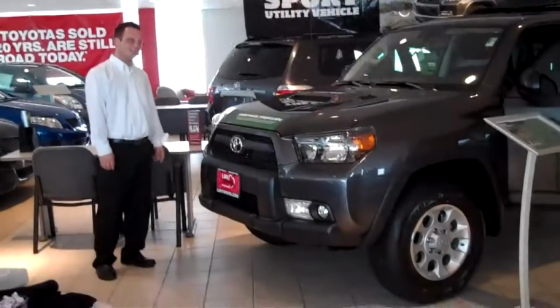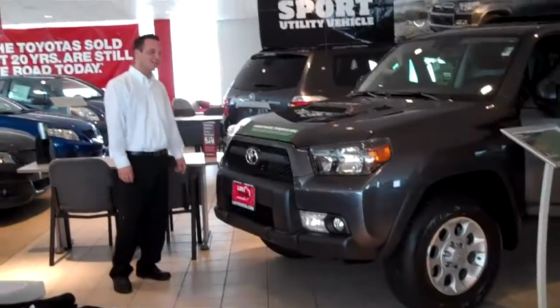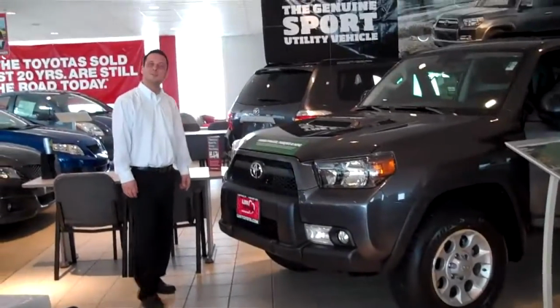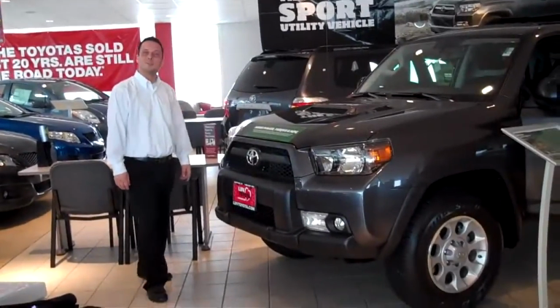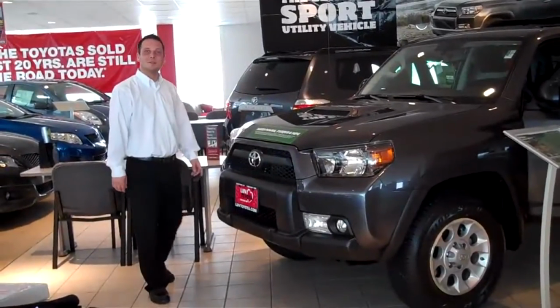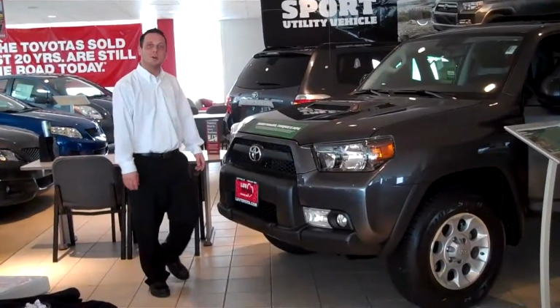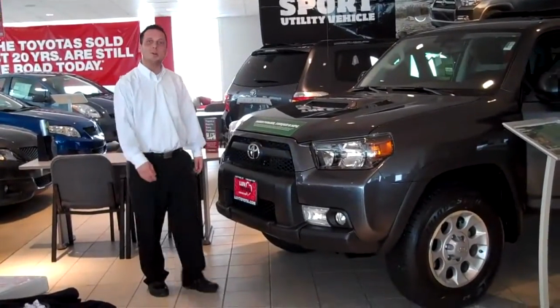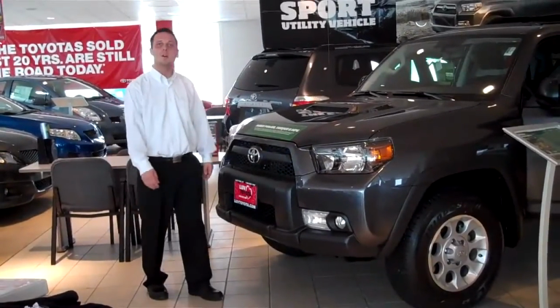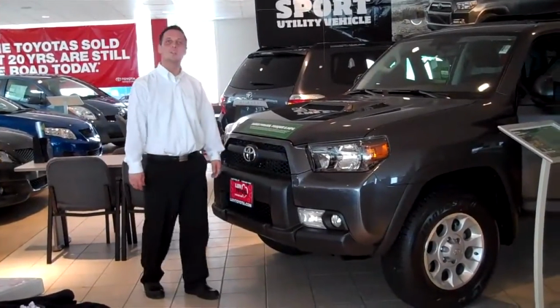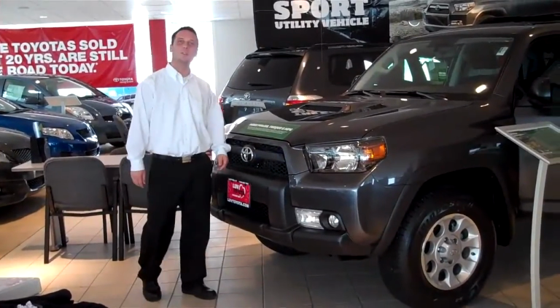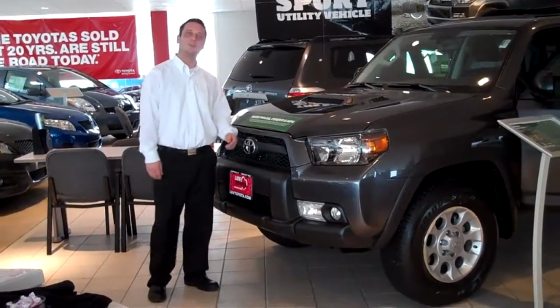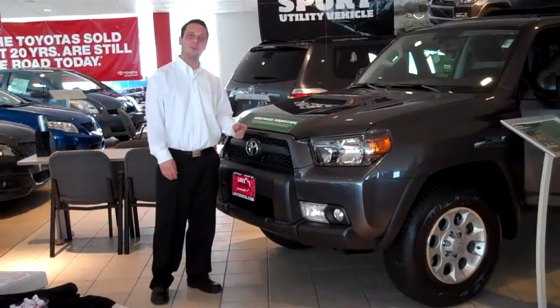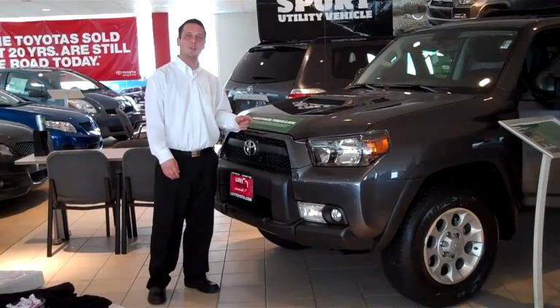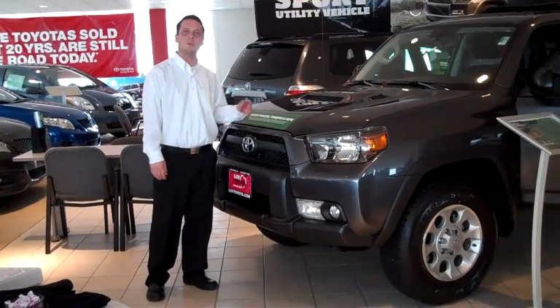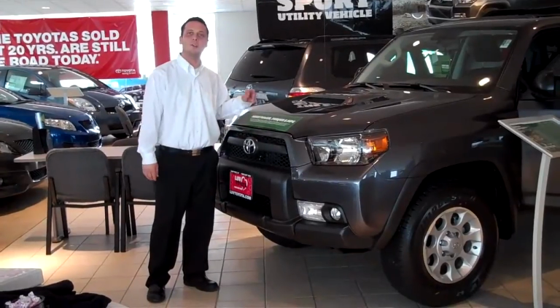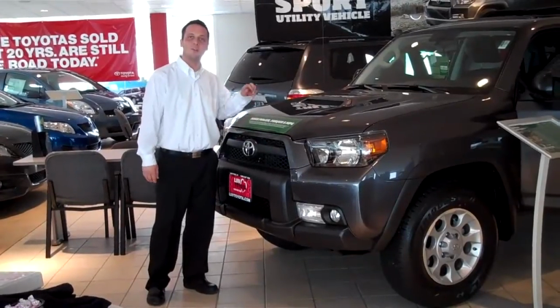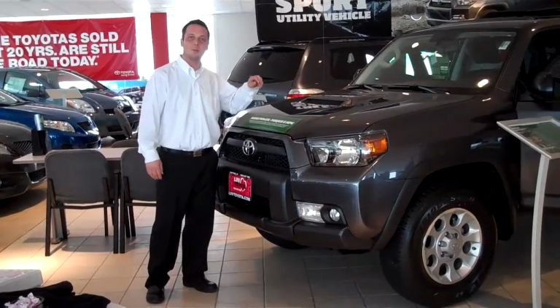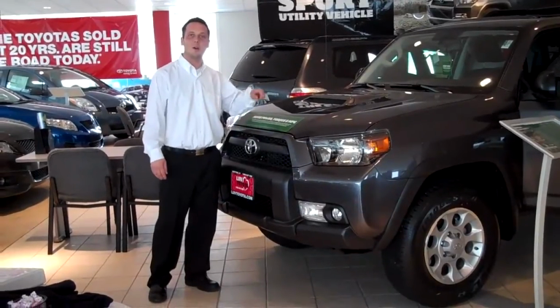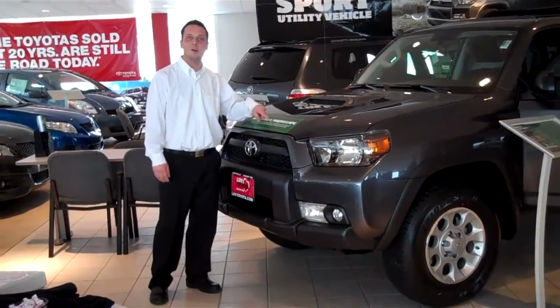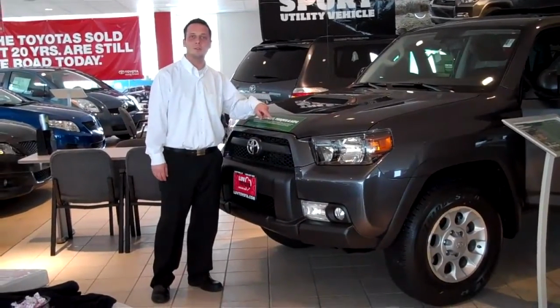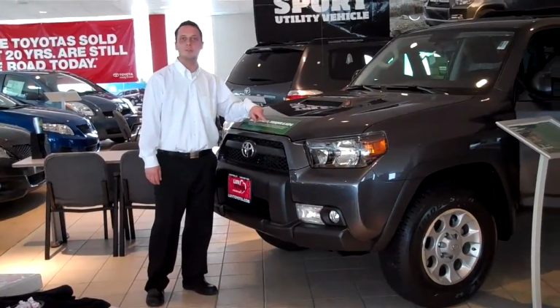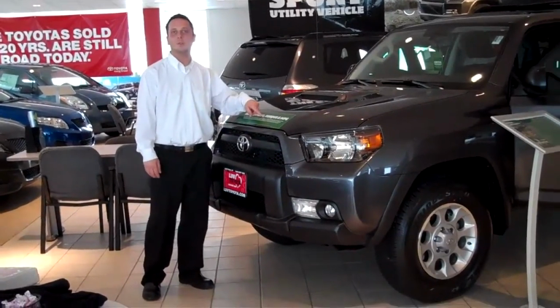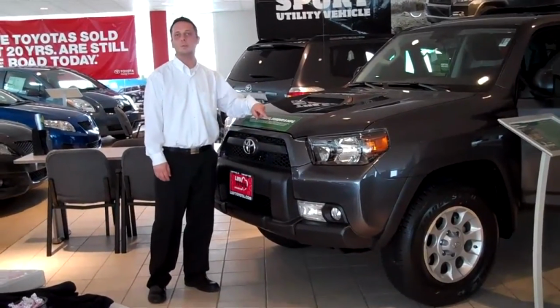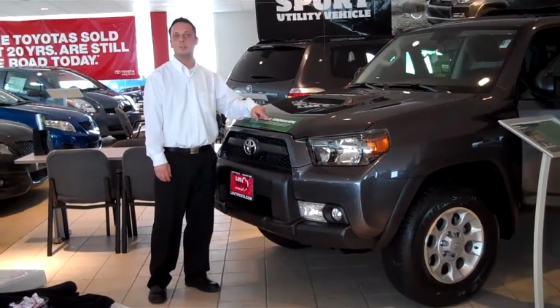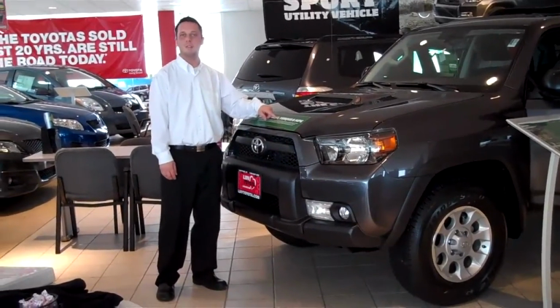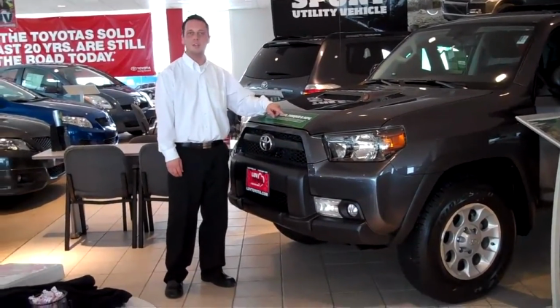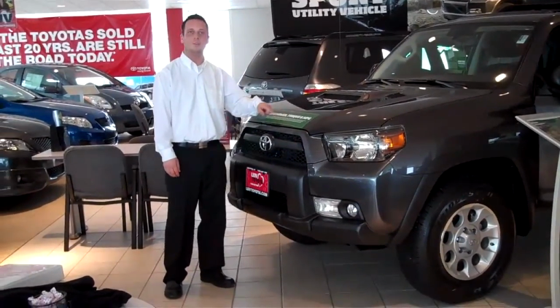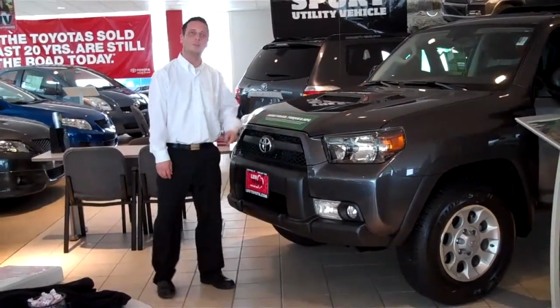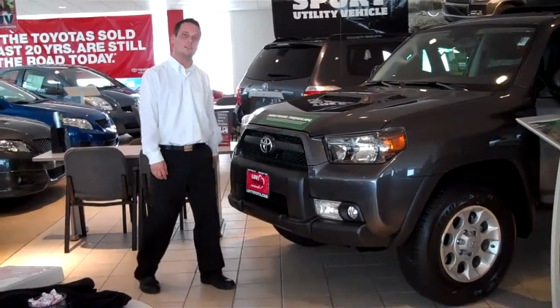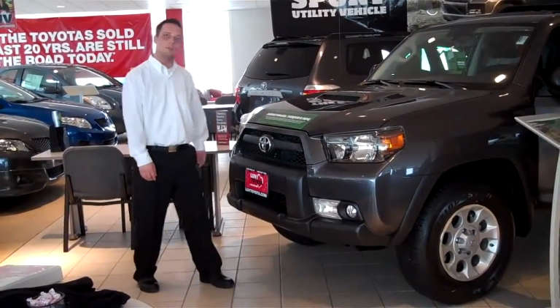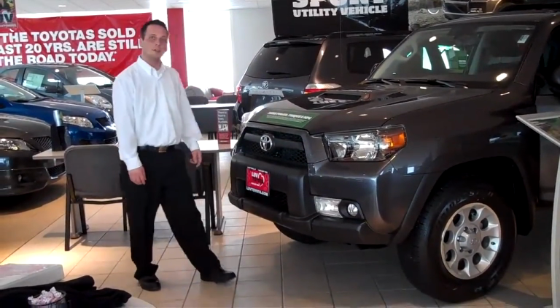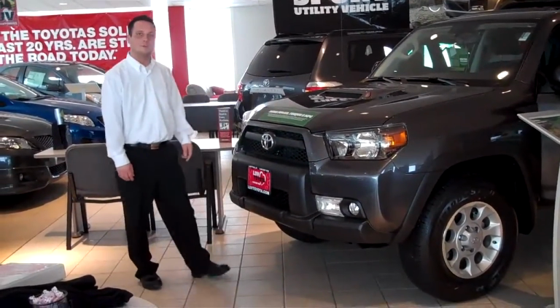Good afternoon, everybody. Welcome to Love Toyota. I'm here to show you the all-new, totally redesigned 2010 4Runner.